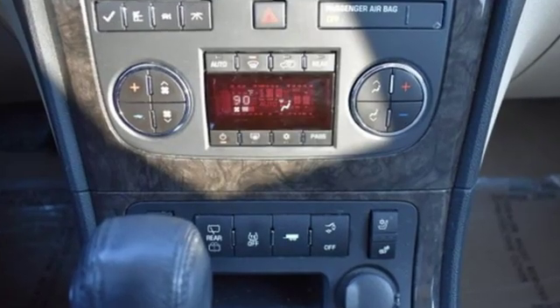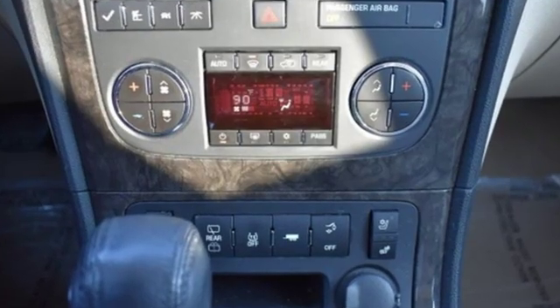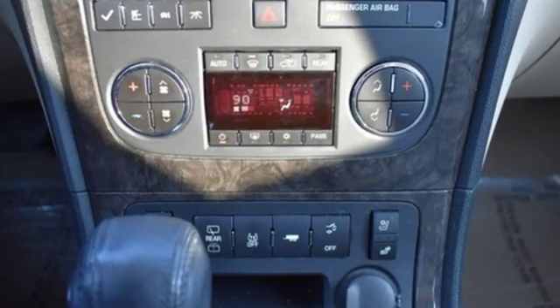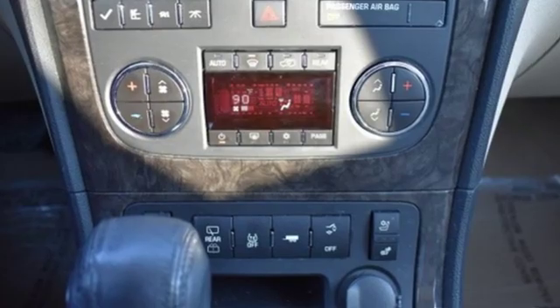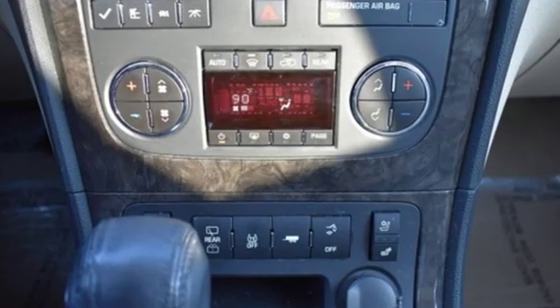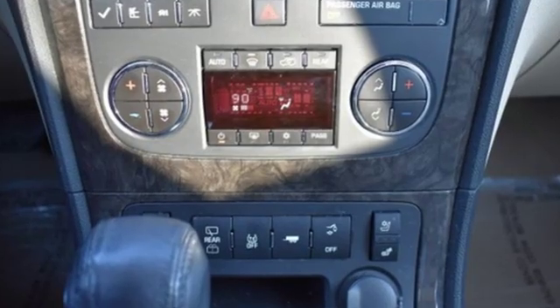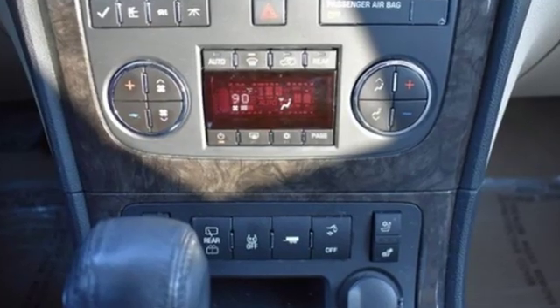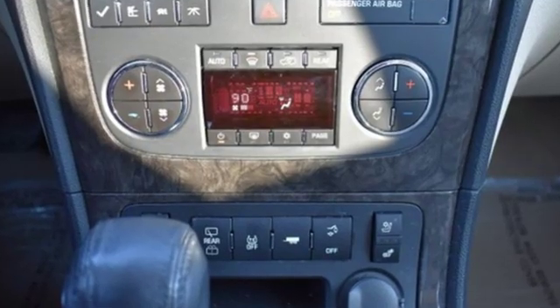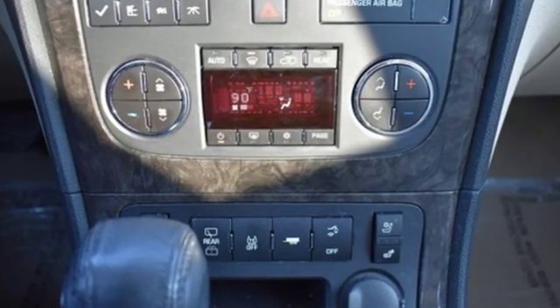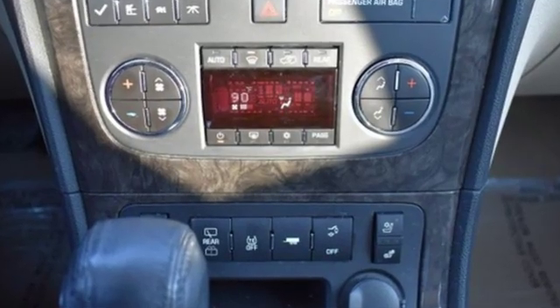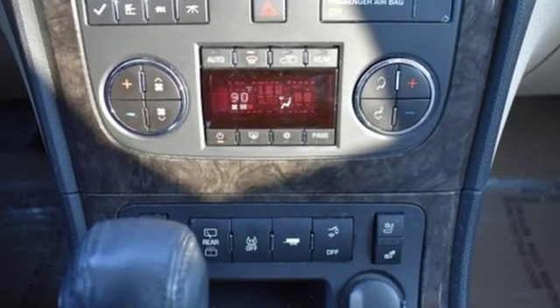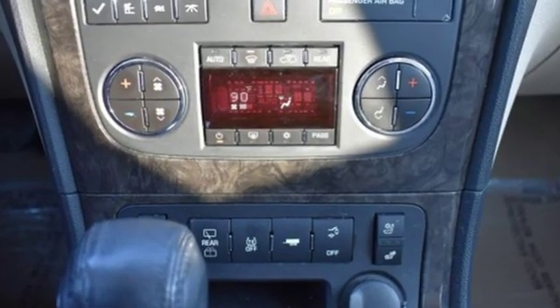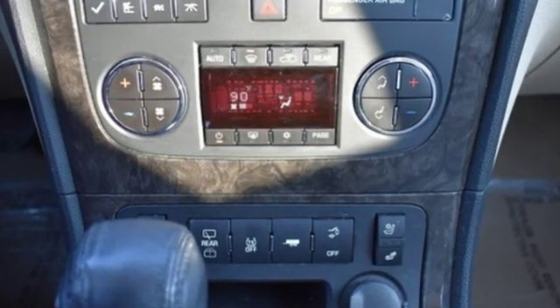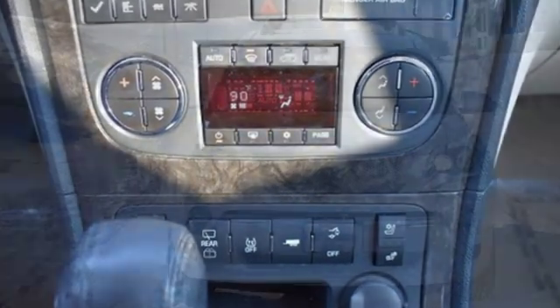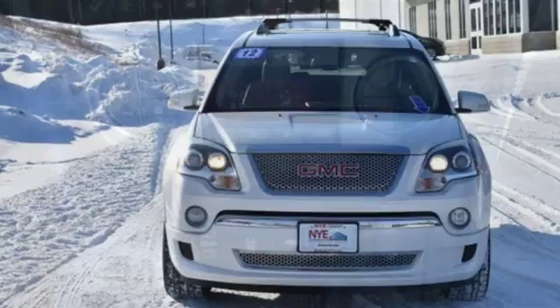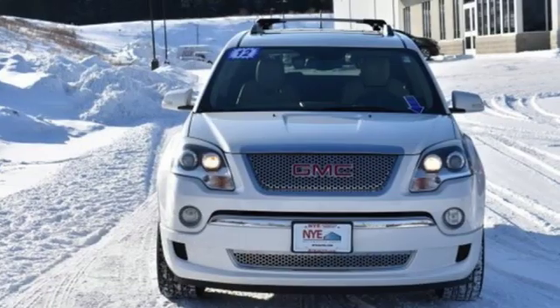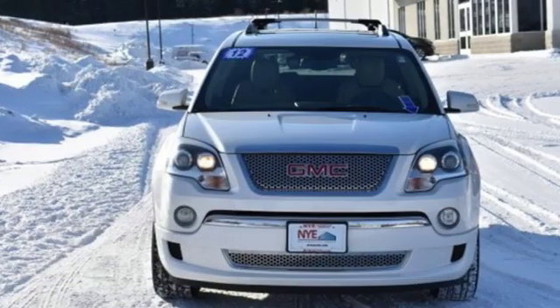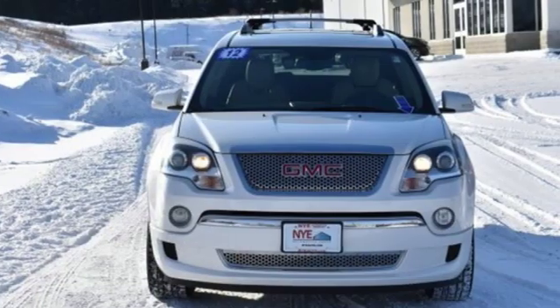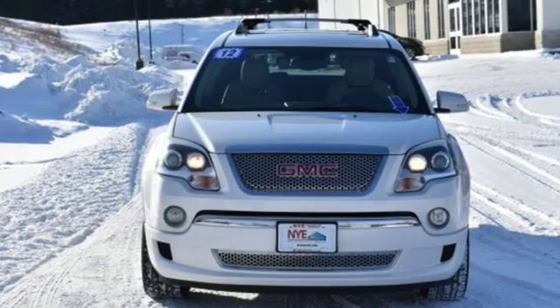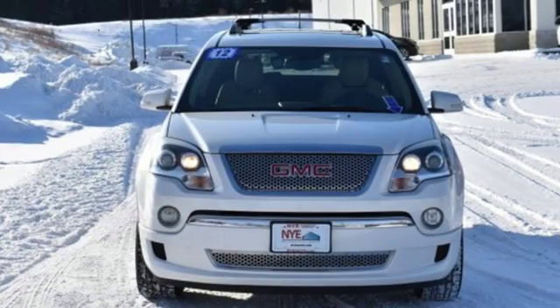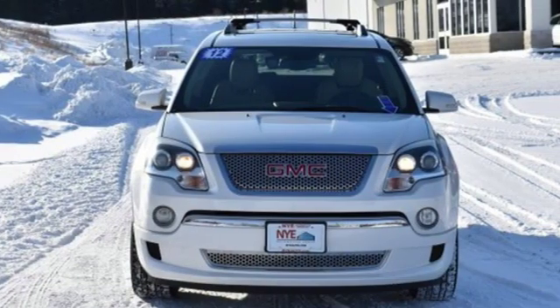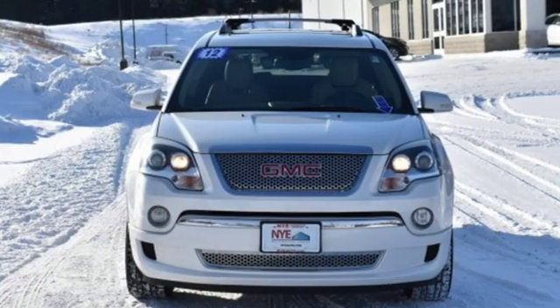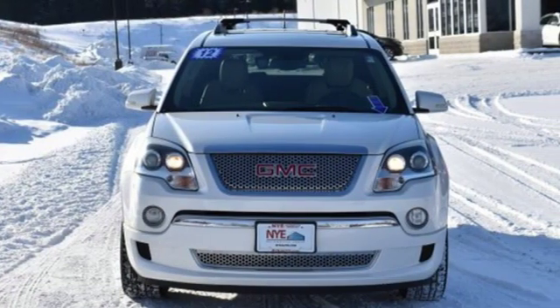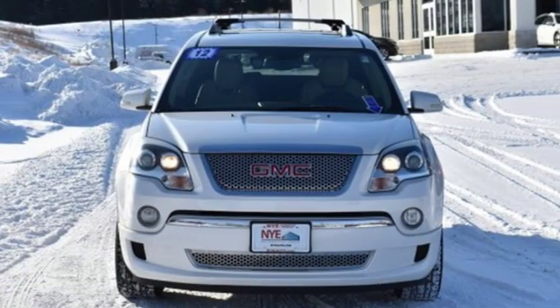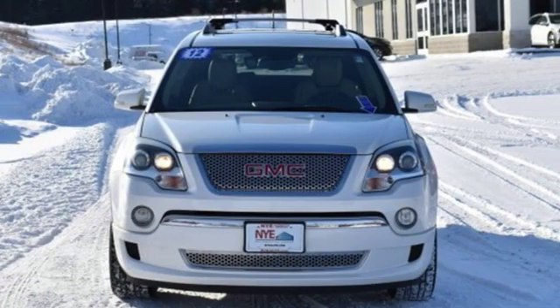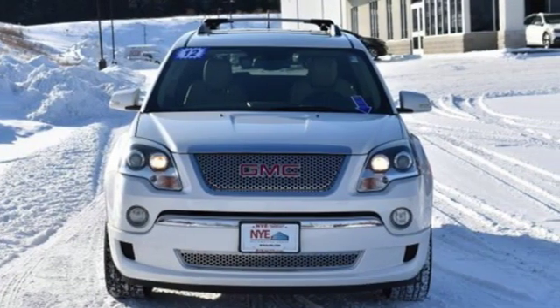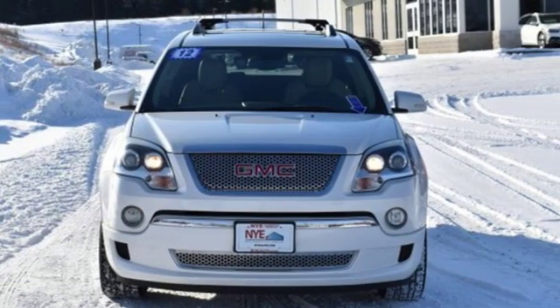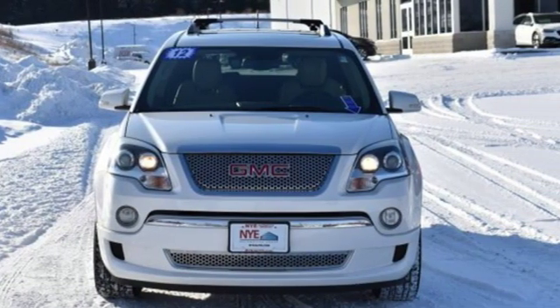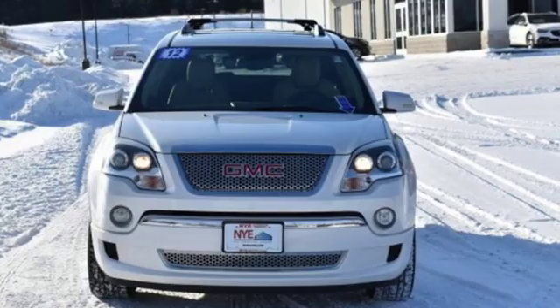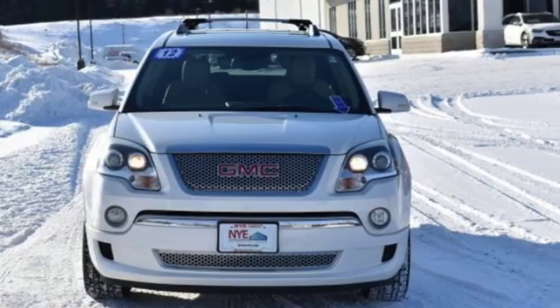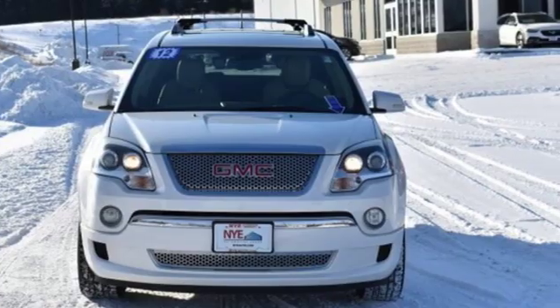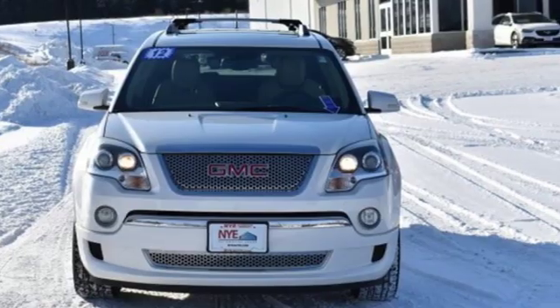GMC — professional grade vehicles suited to fit your needs. Stop in for a test drive and make it yours today.